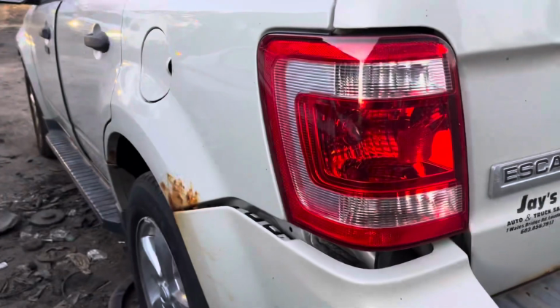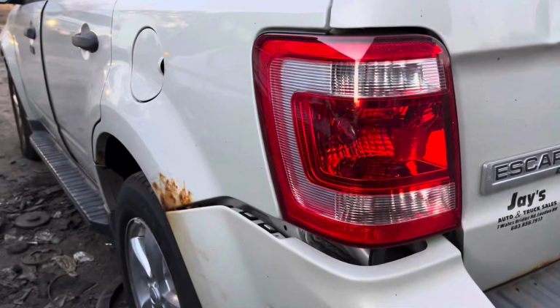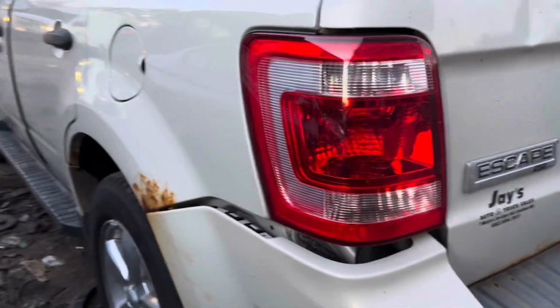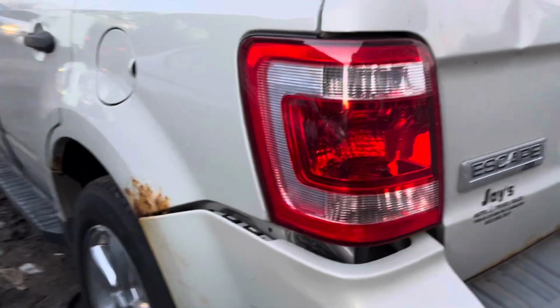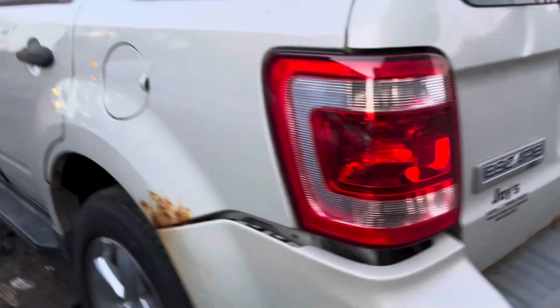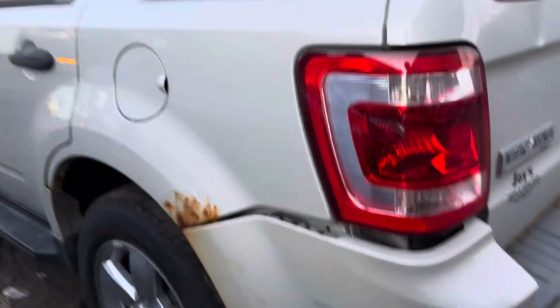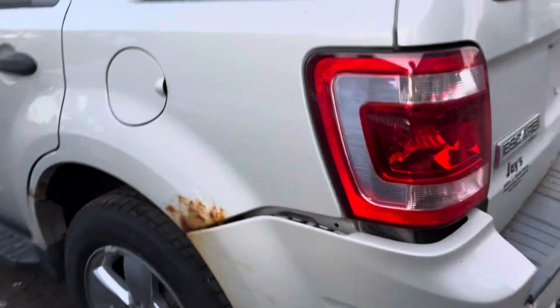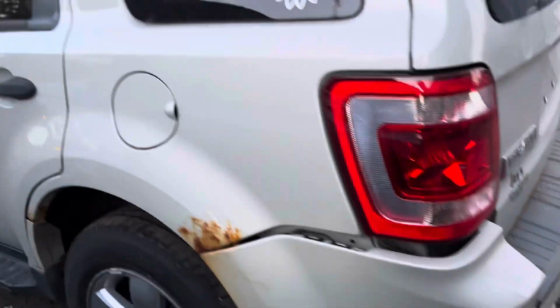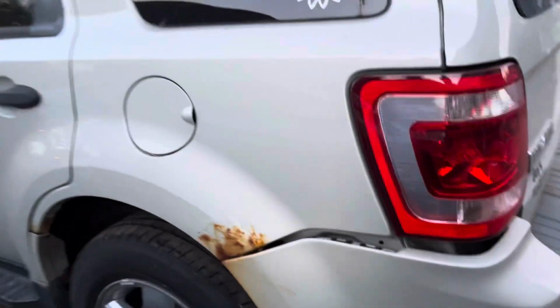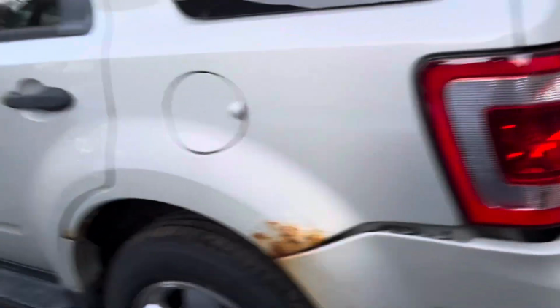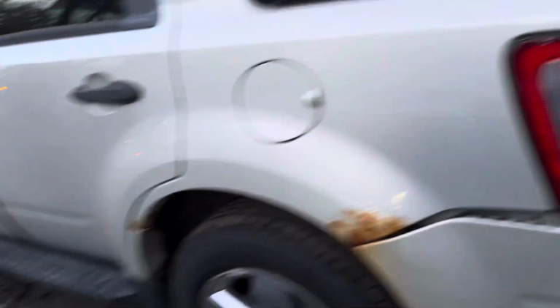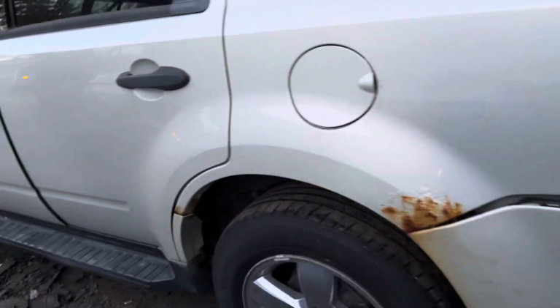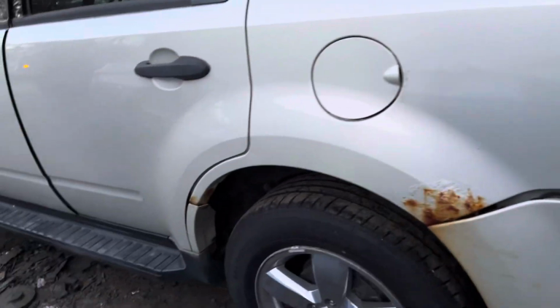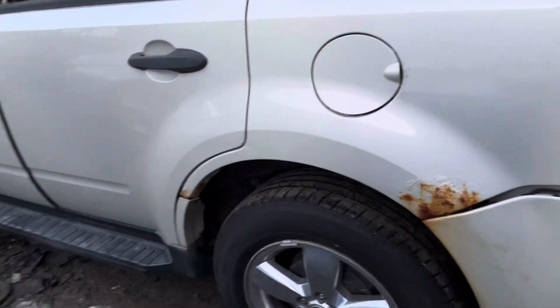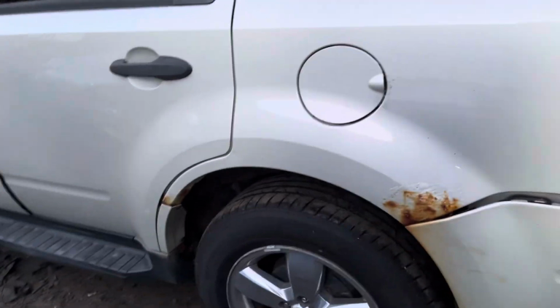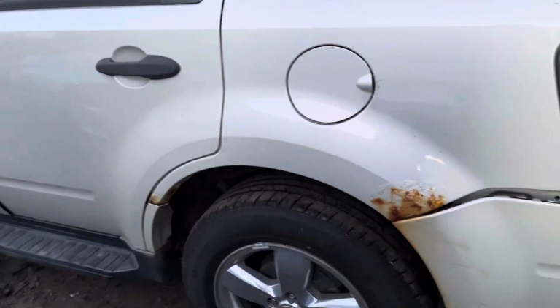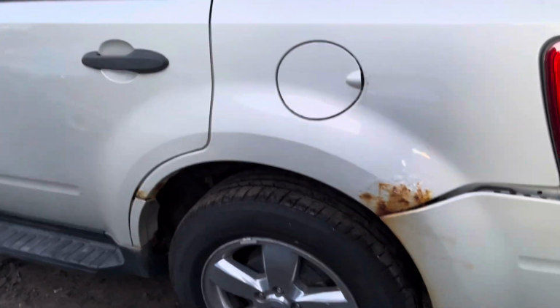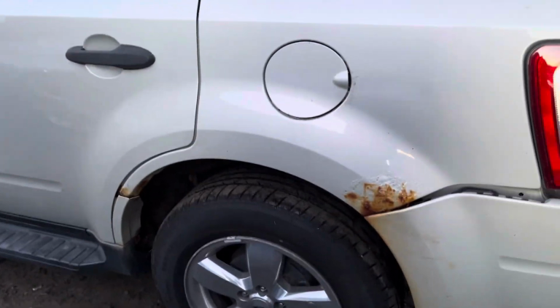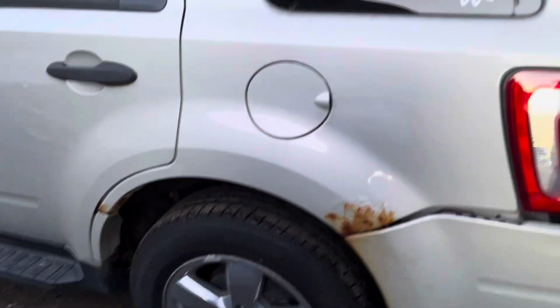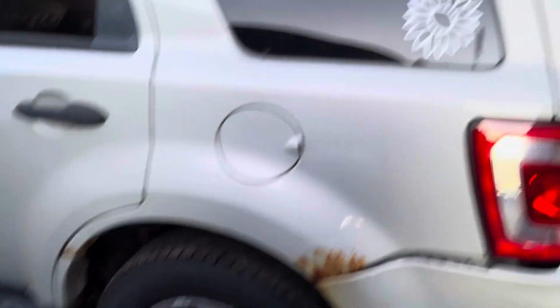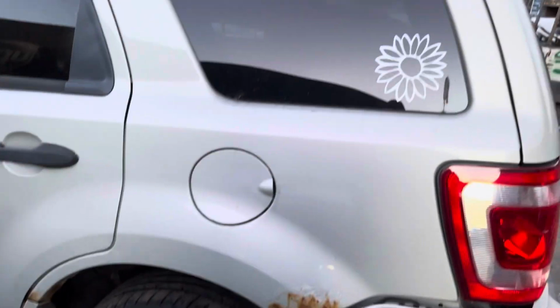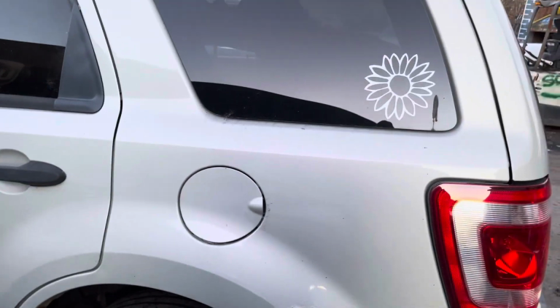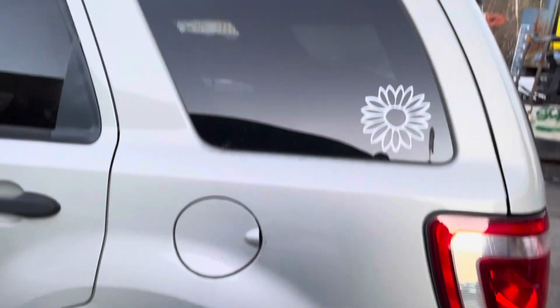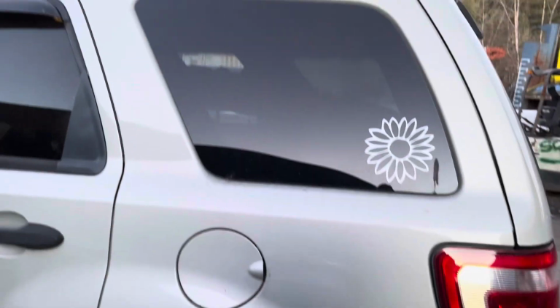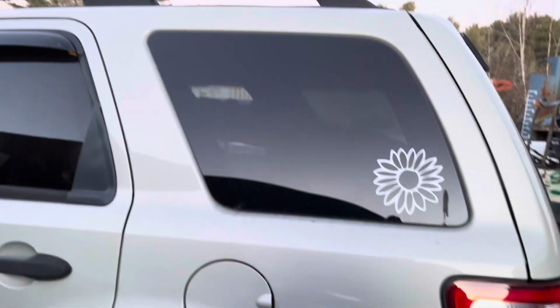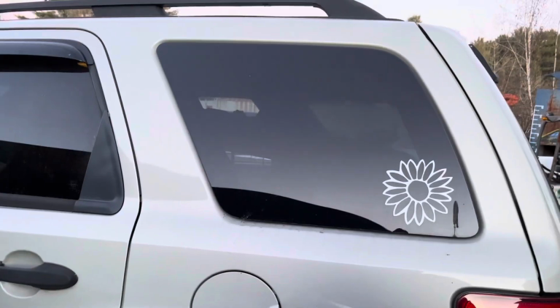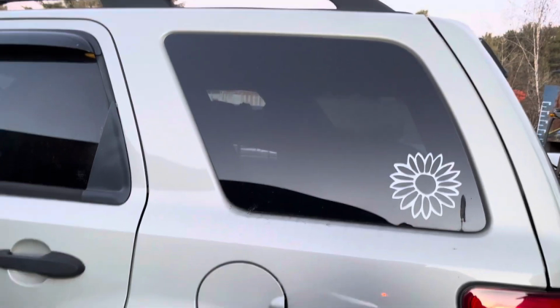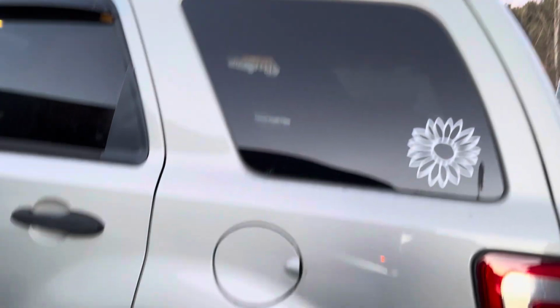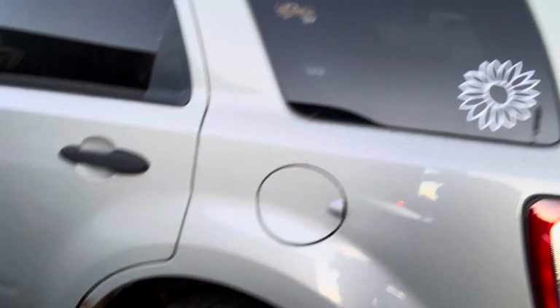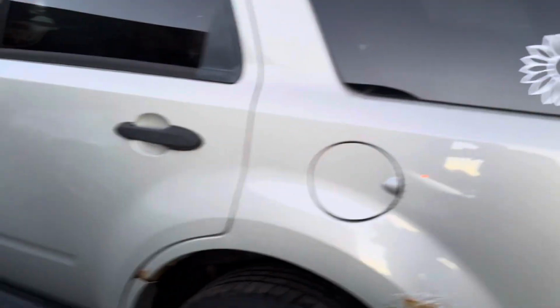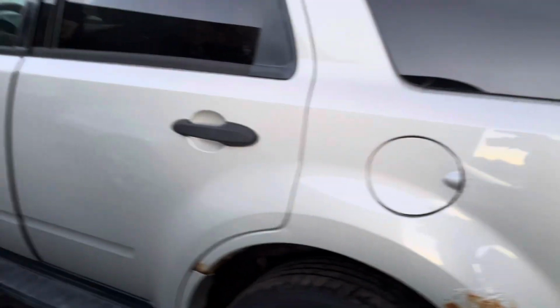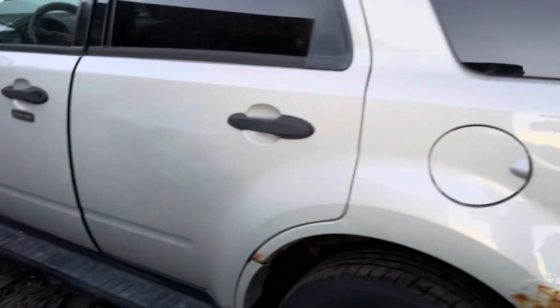Again, the taillight is good. Same thing as the other quarter — it's rotted. Quarter glass and fuel tank door both look good.